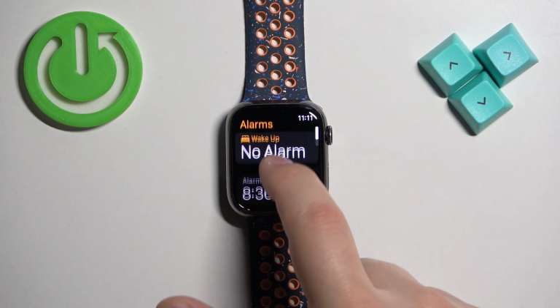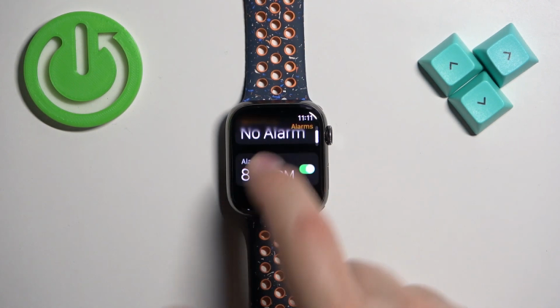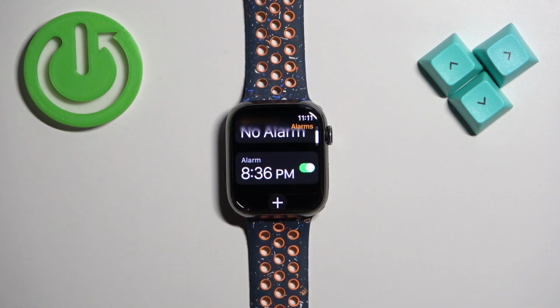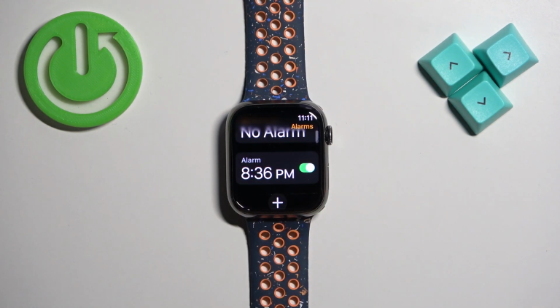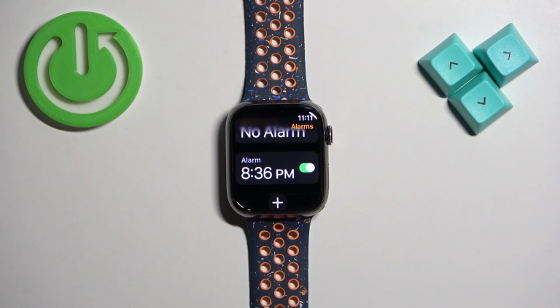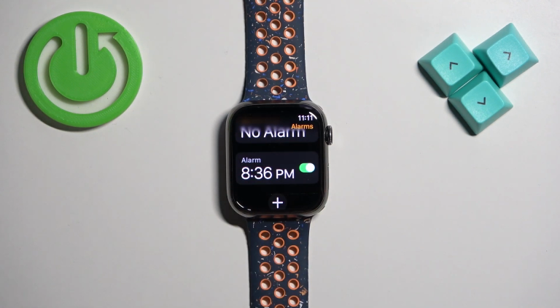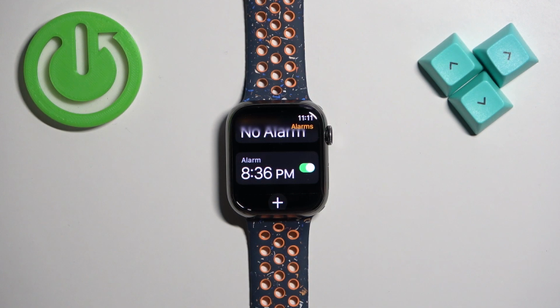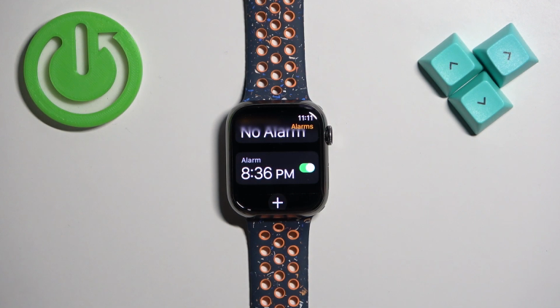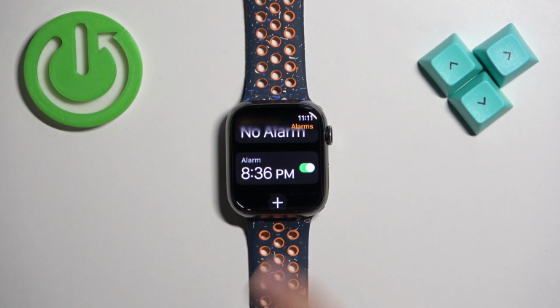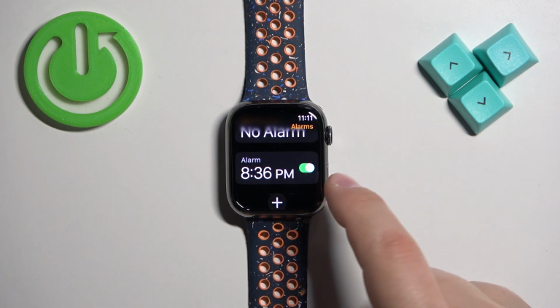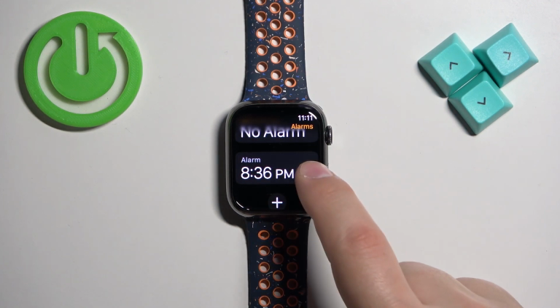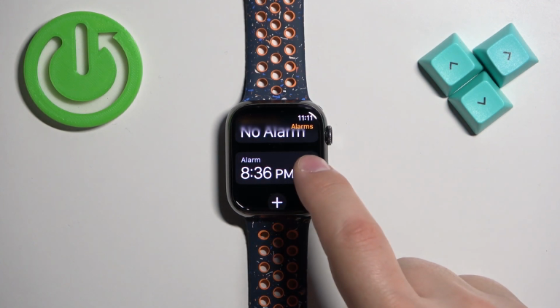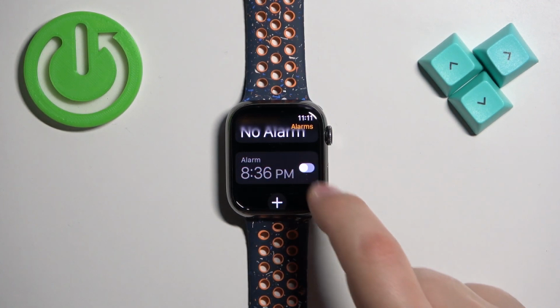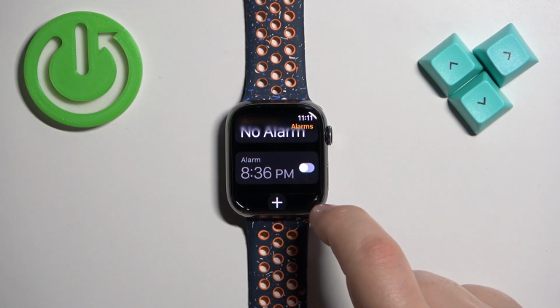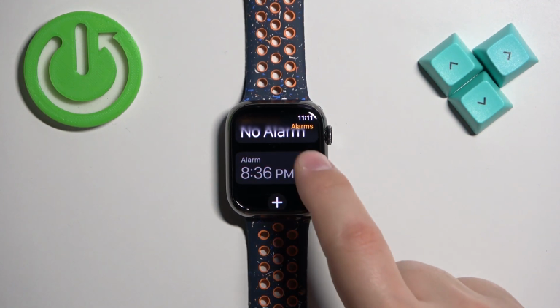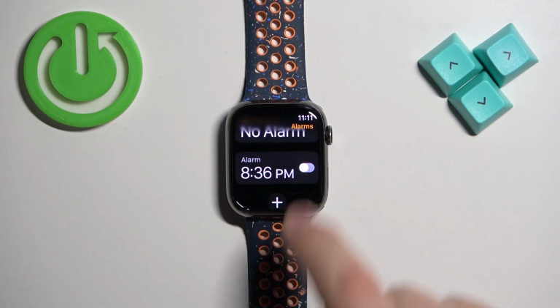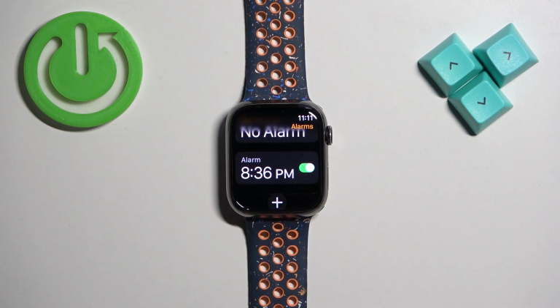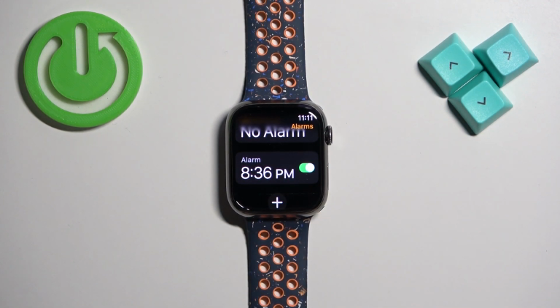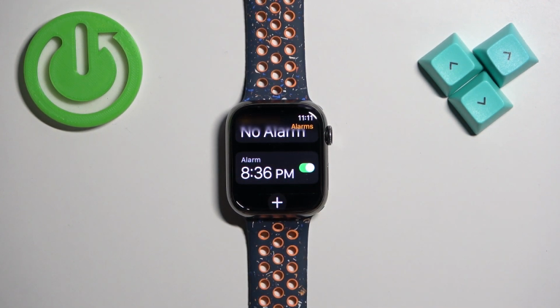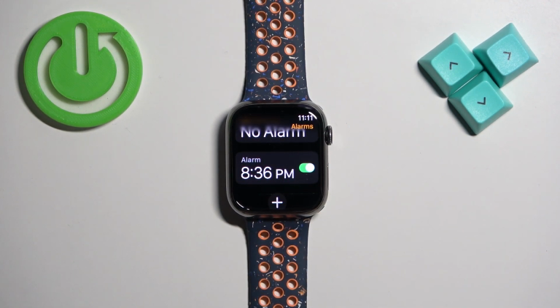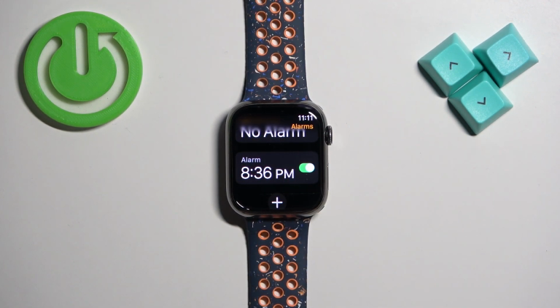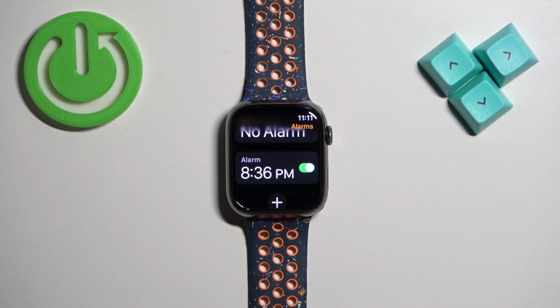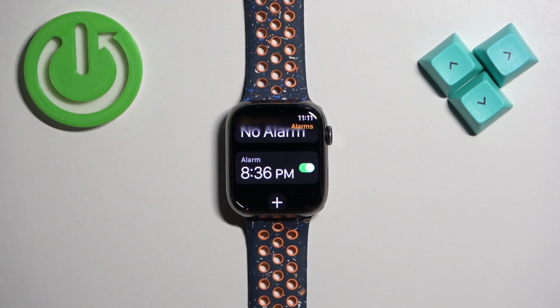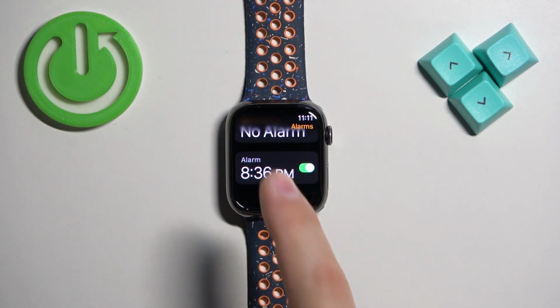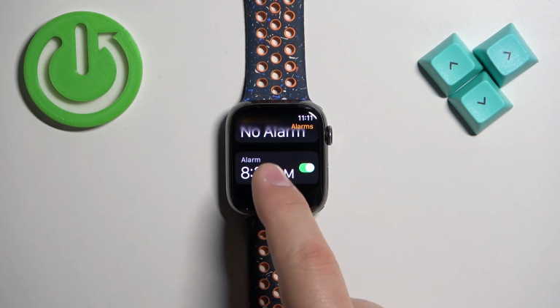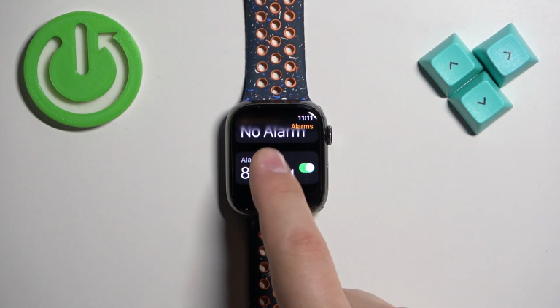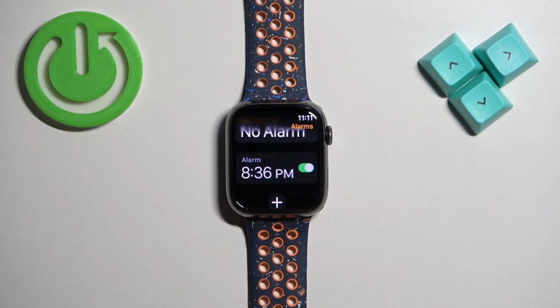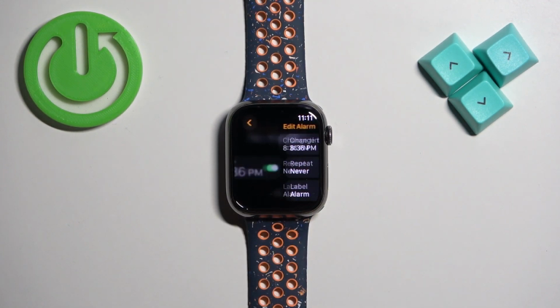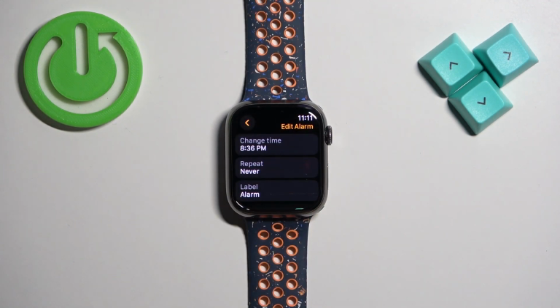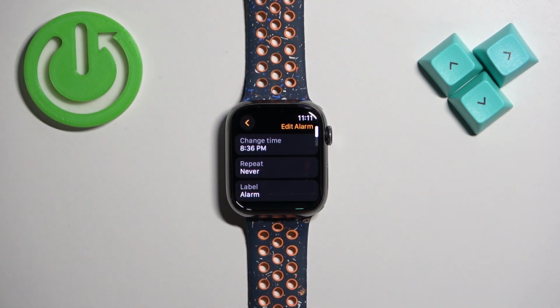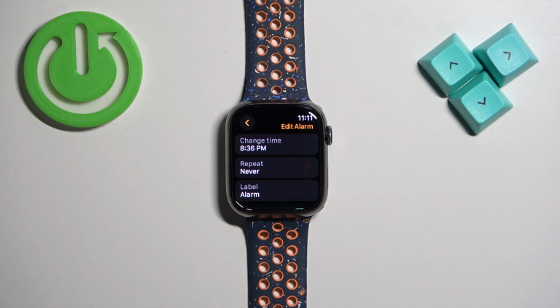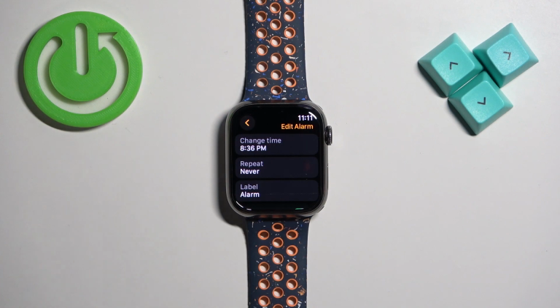Then tap on the check mark to confirm. And here we have our alarm. You can turn it on or off by tapping on the switch. You can also tap on it to edit it.